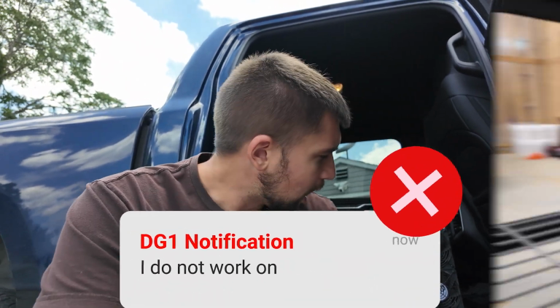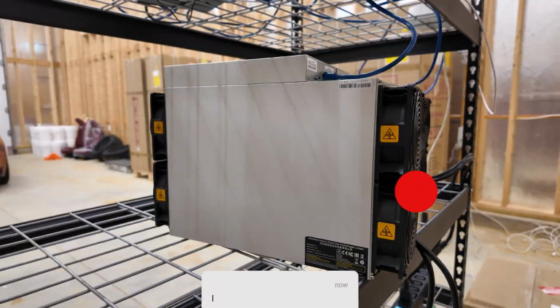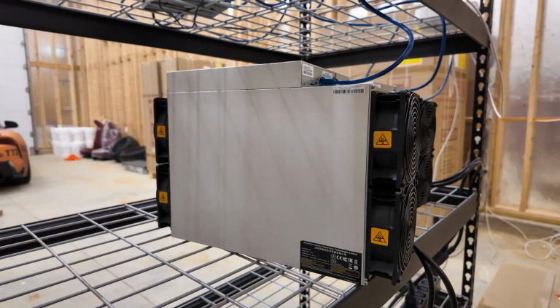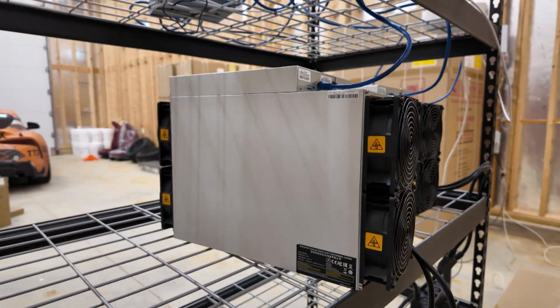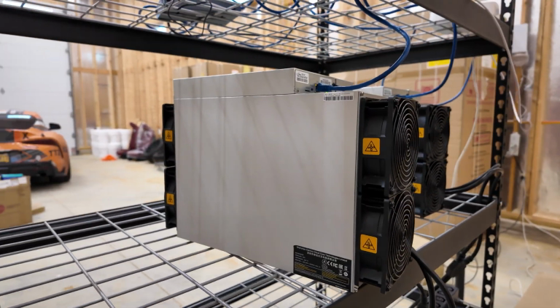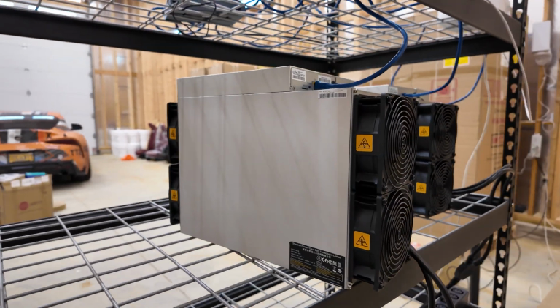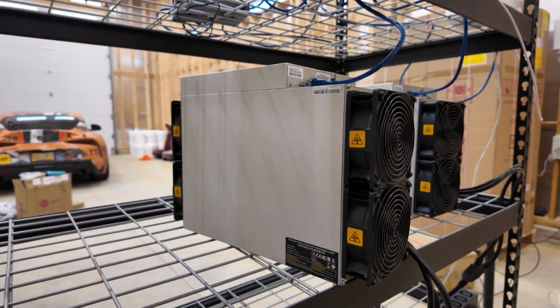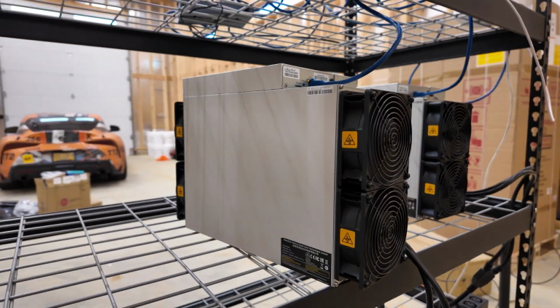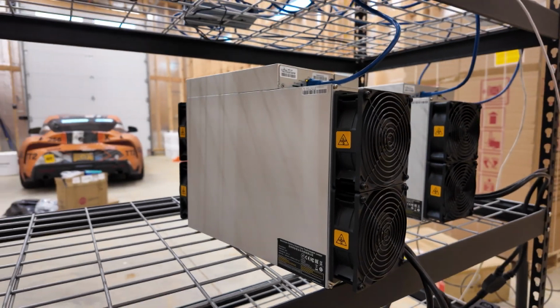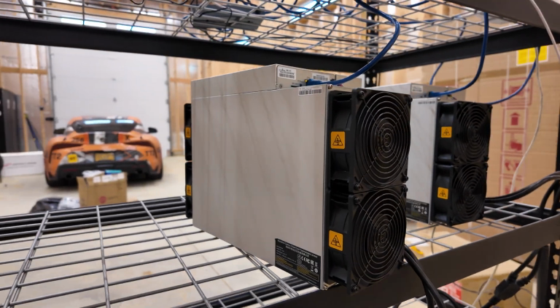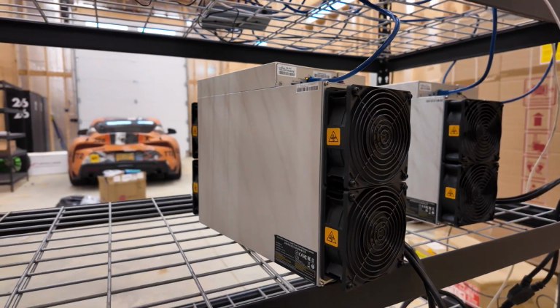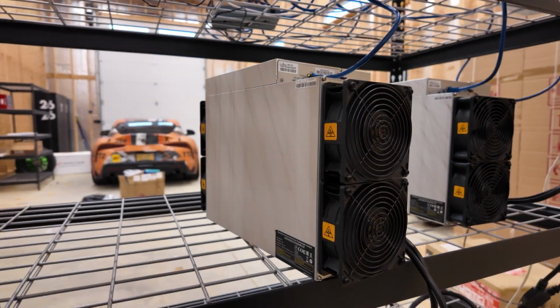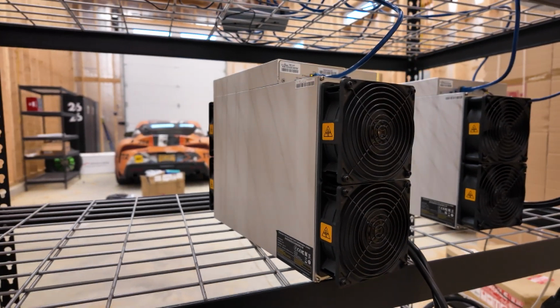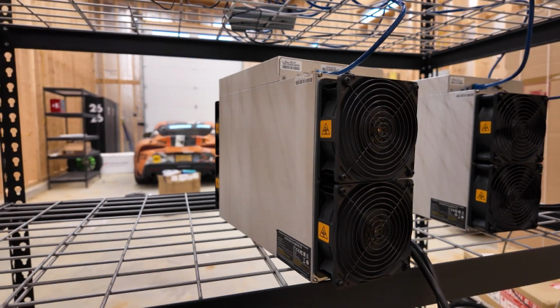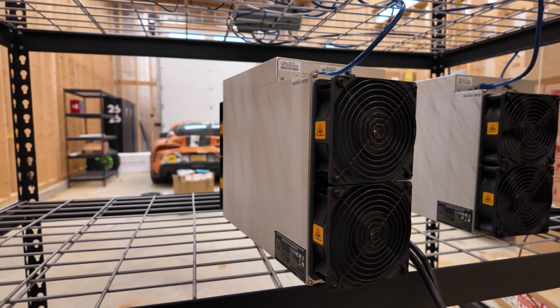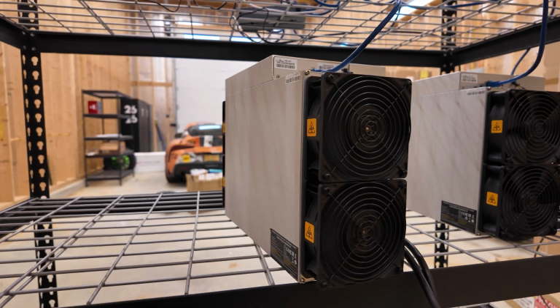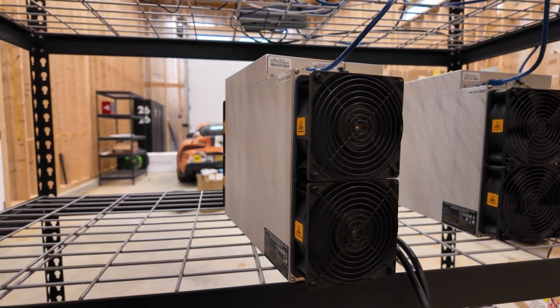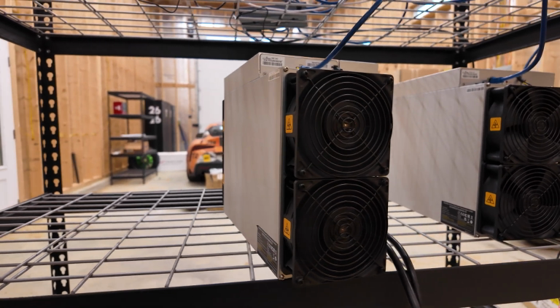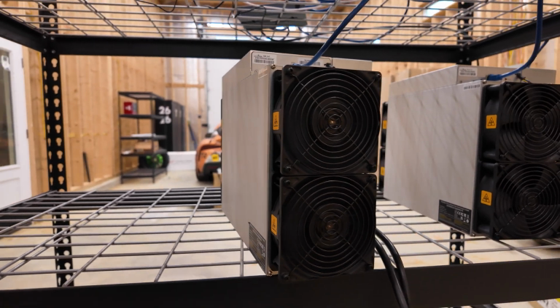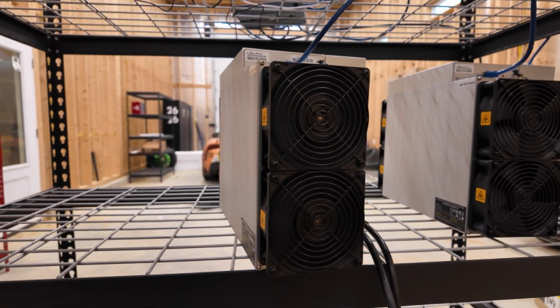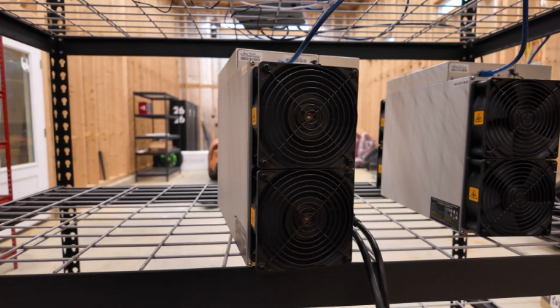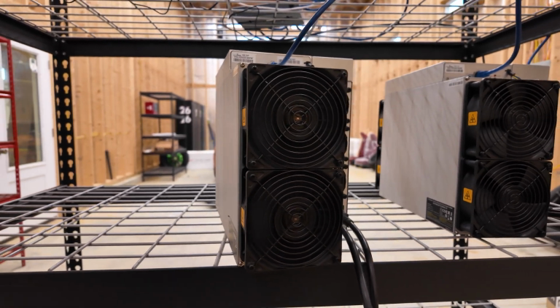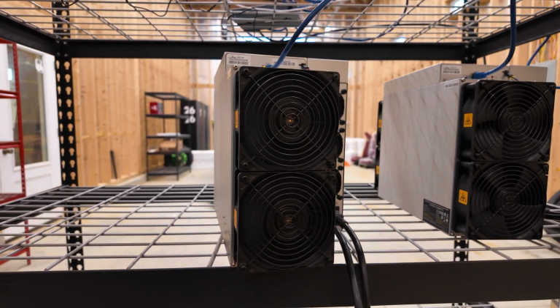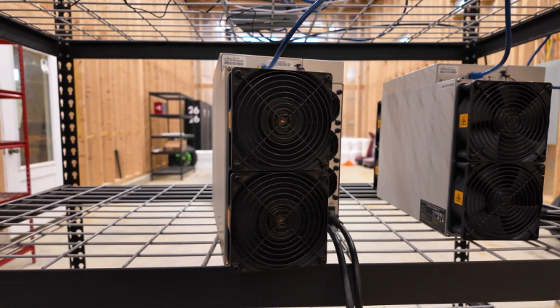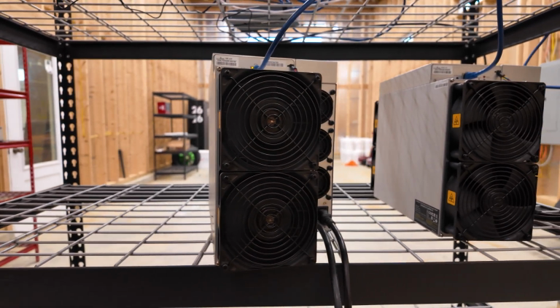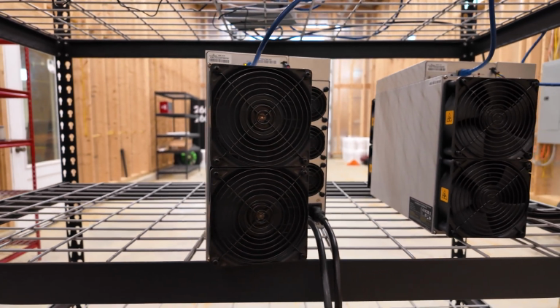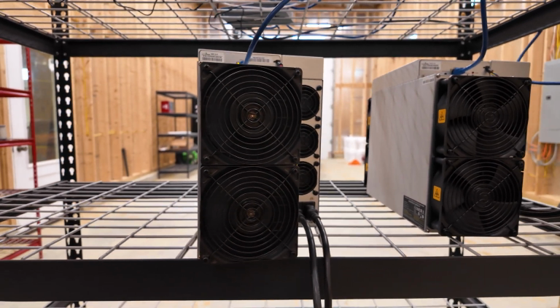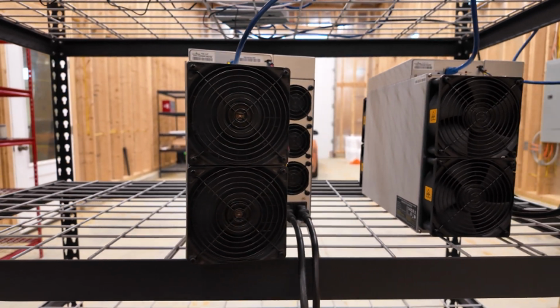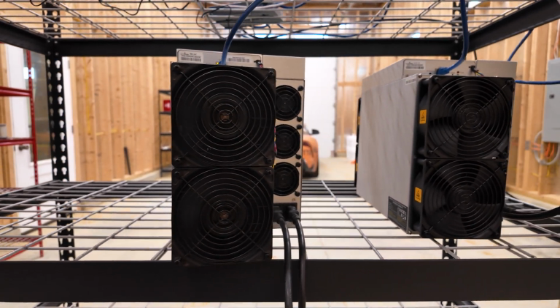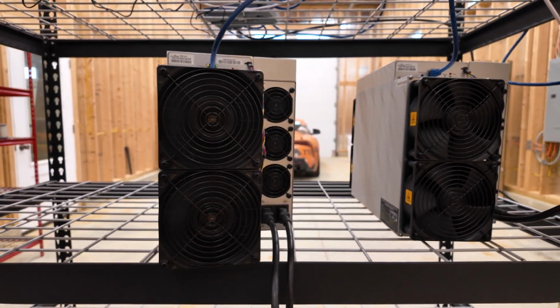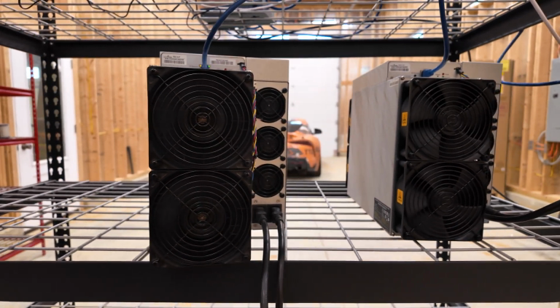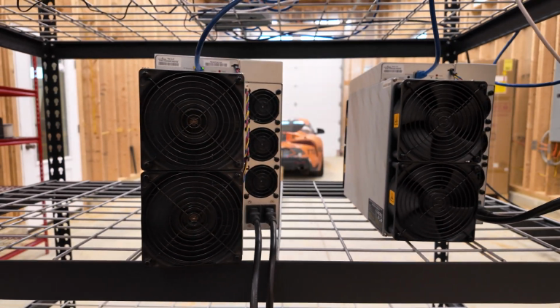I also have an Antminer KS3 and a Casper miner behind me. Those will be getting dunked as replacements for removing these DG-1s.